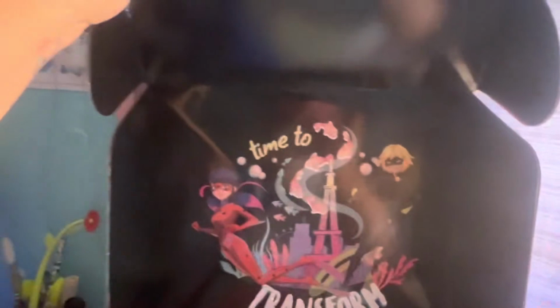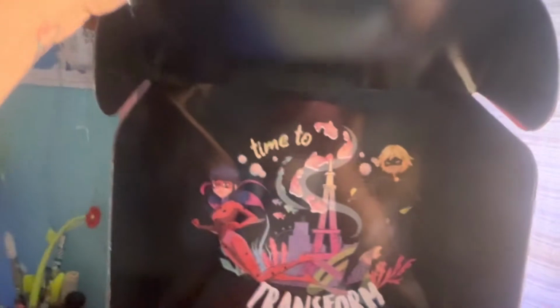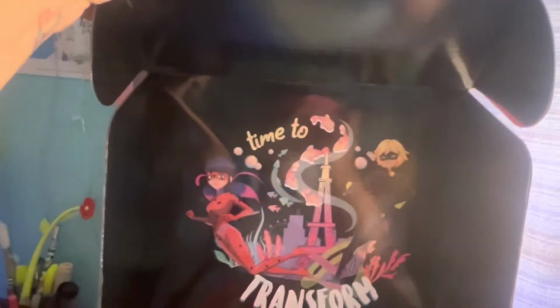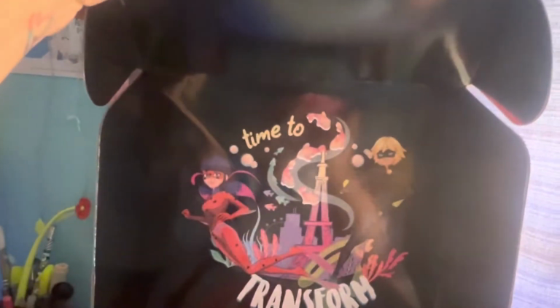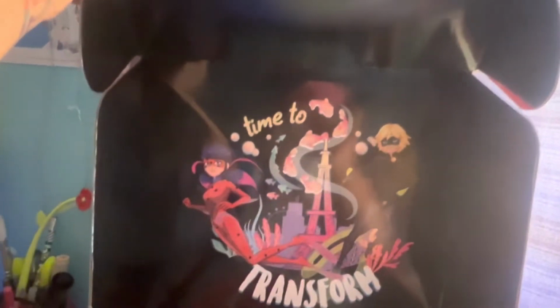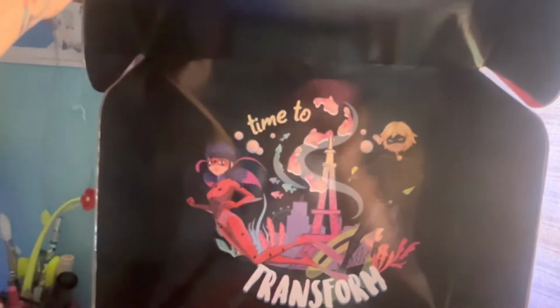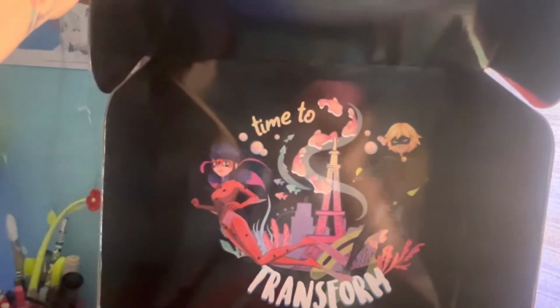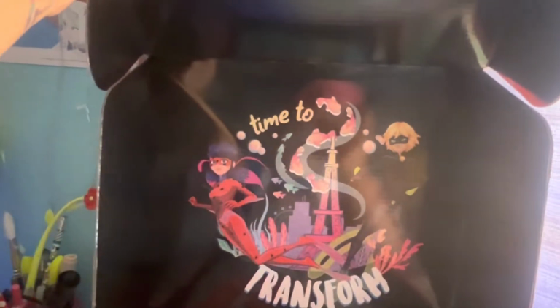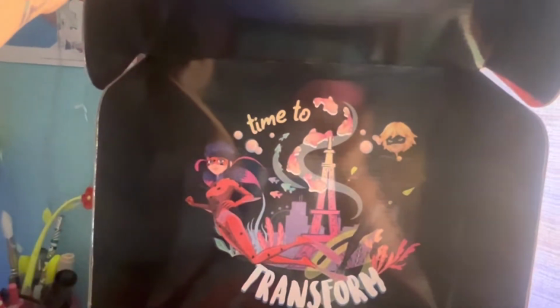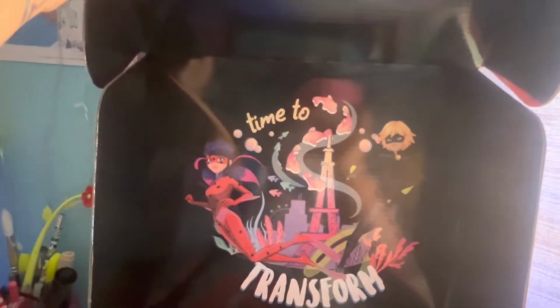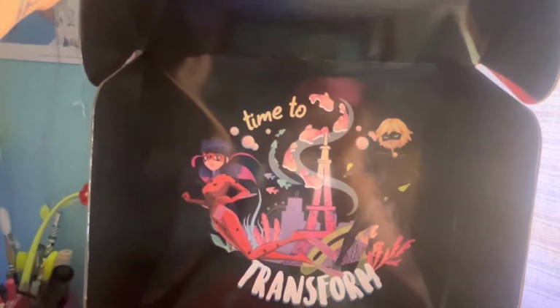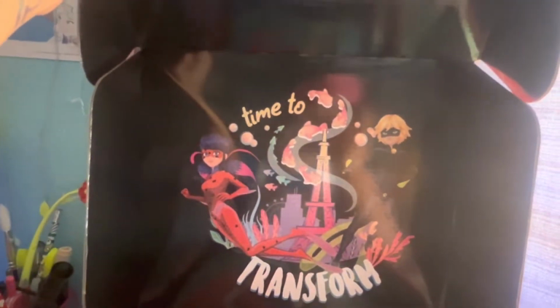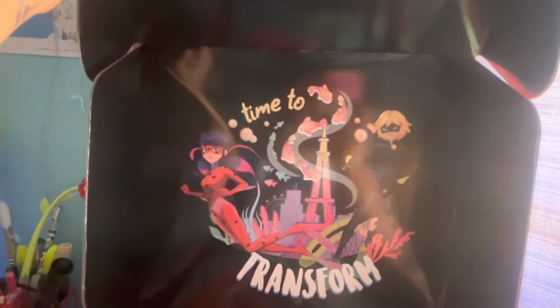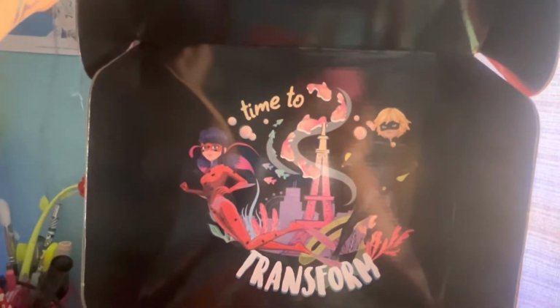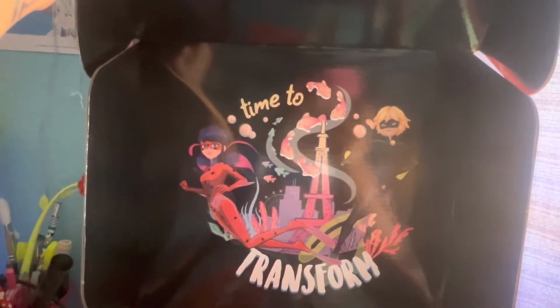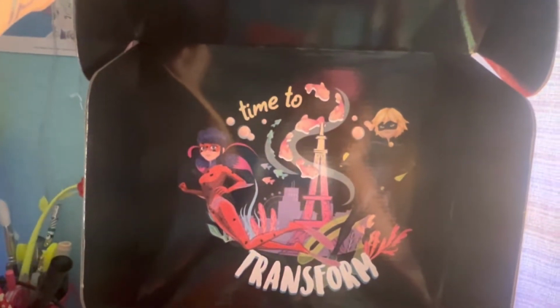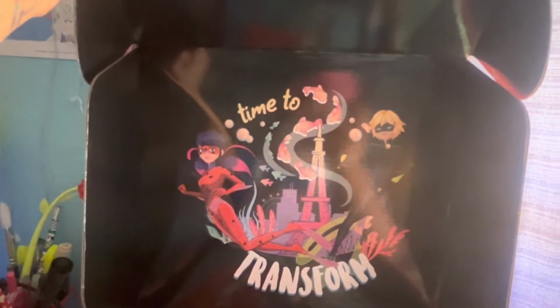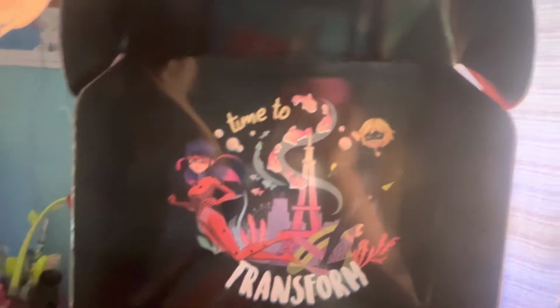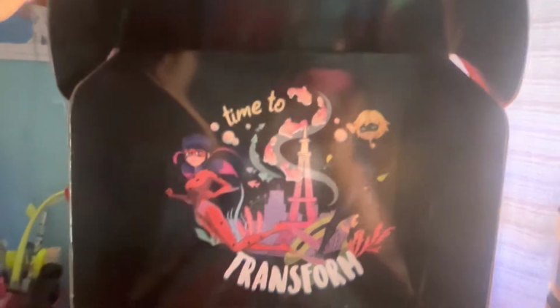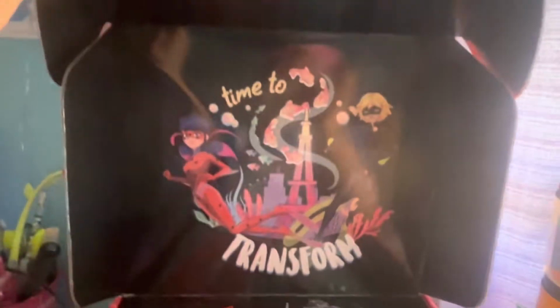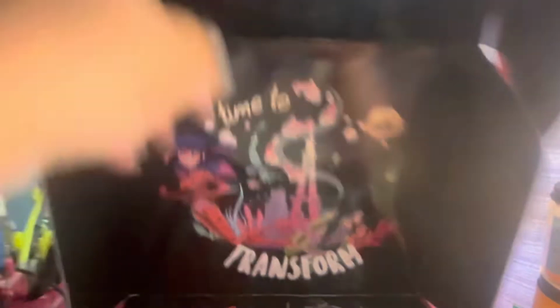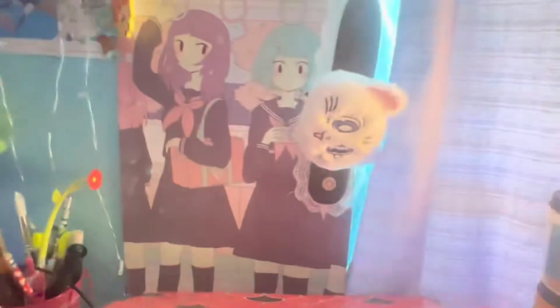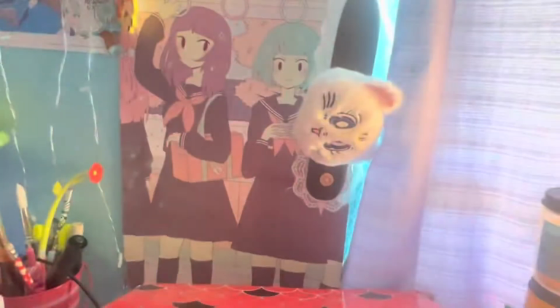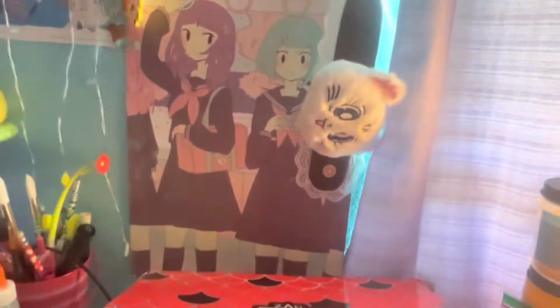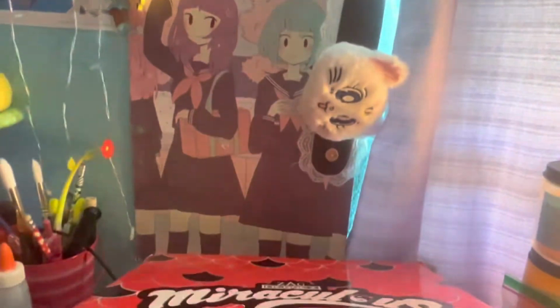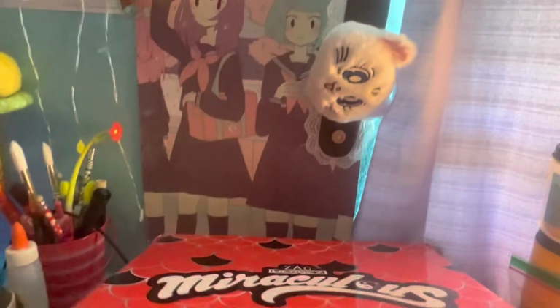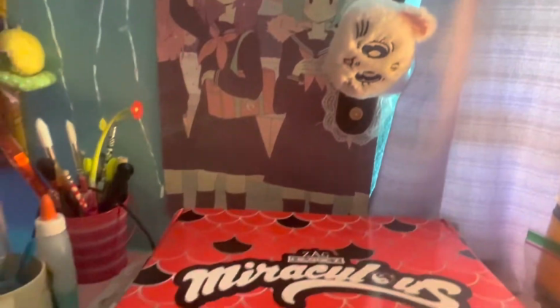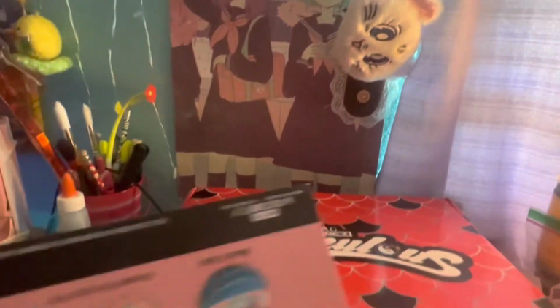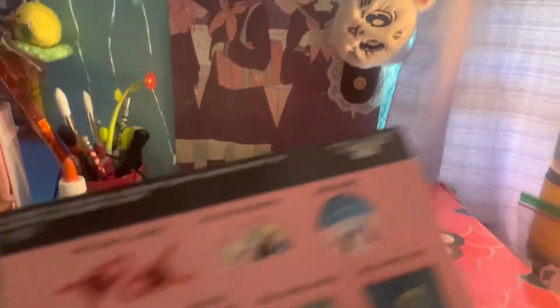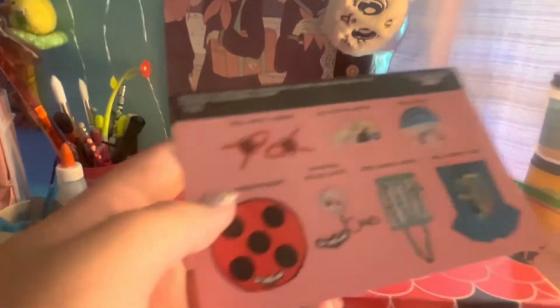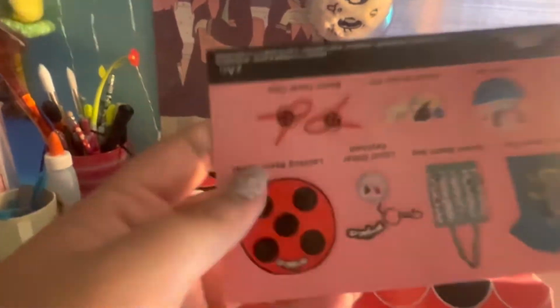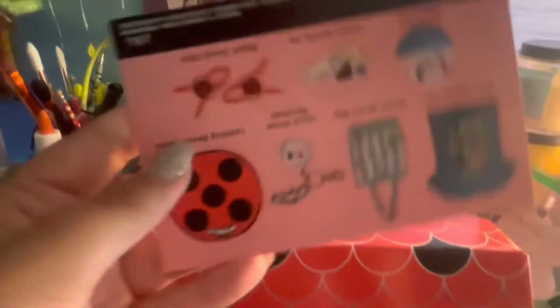Whoa! Time to transform. Look at that. Okay, let's see what they got here.